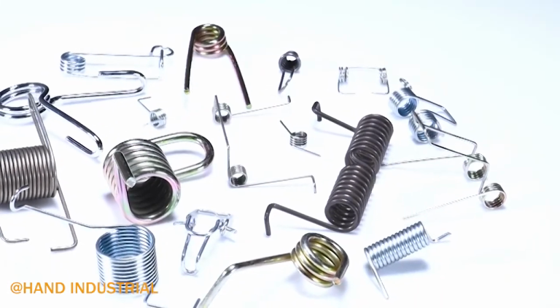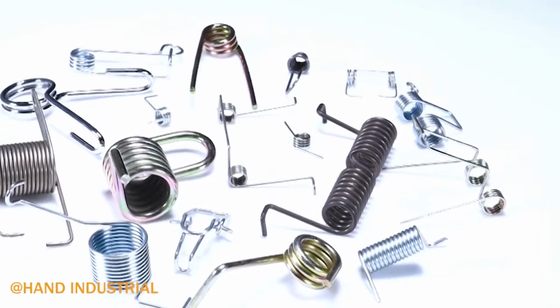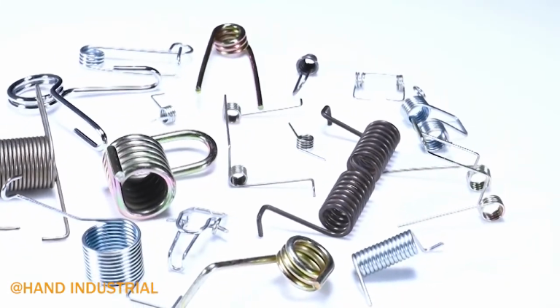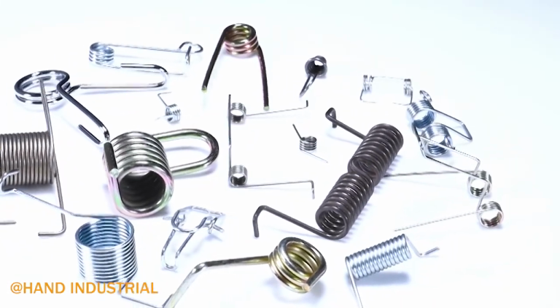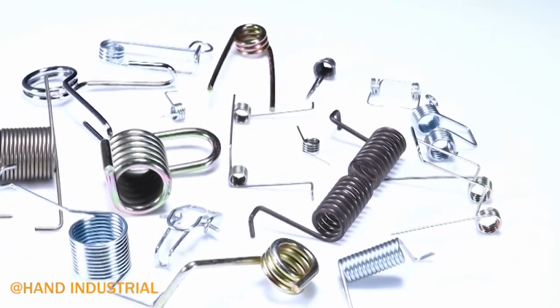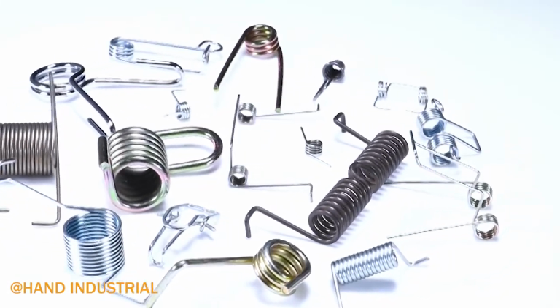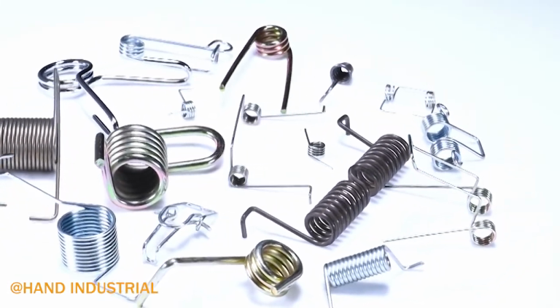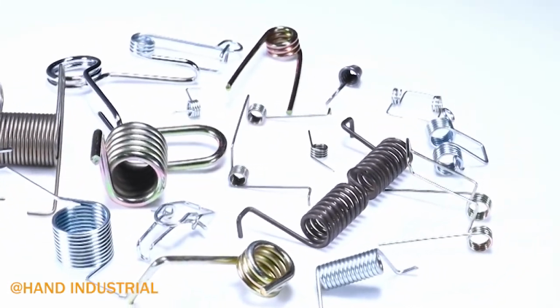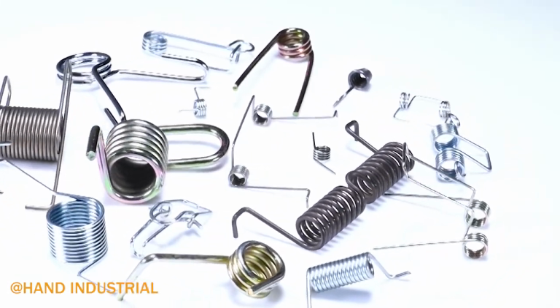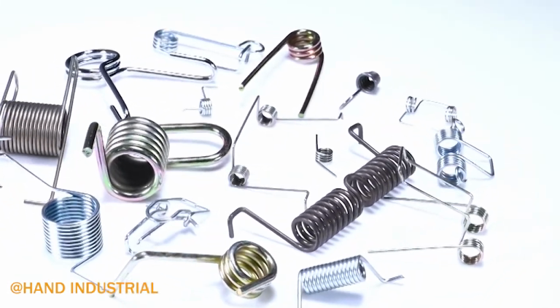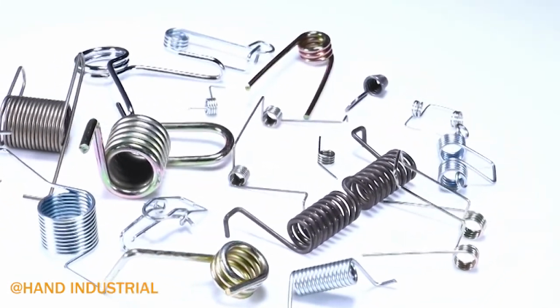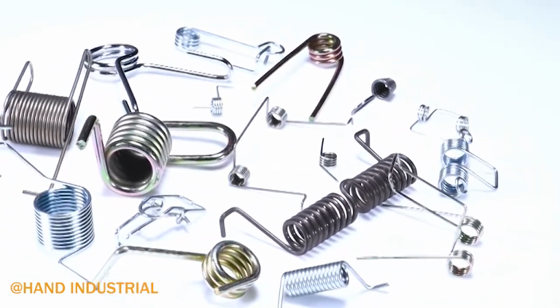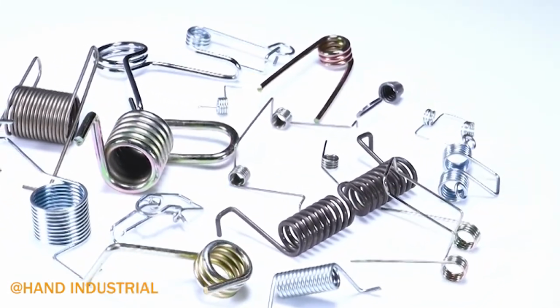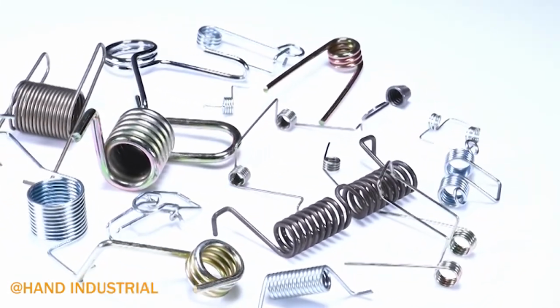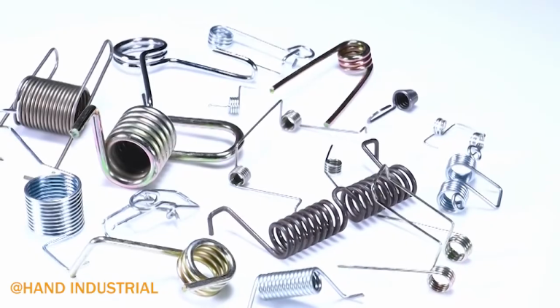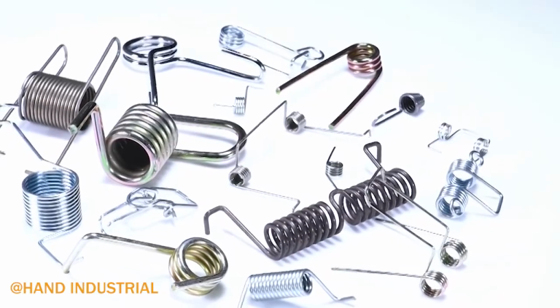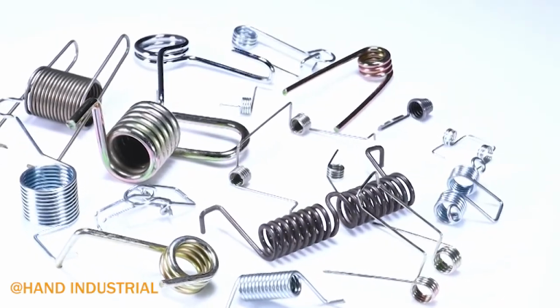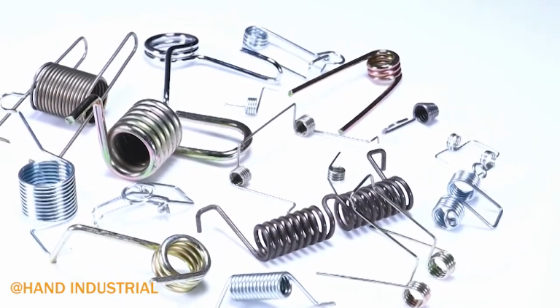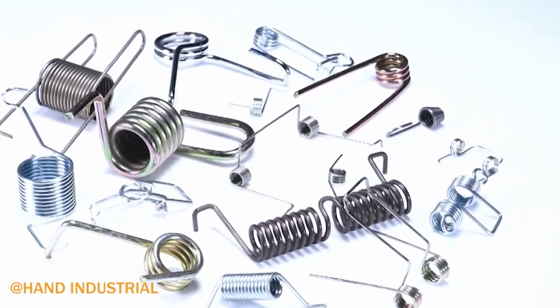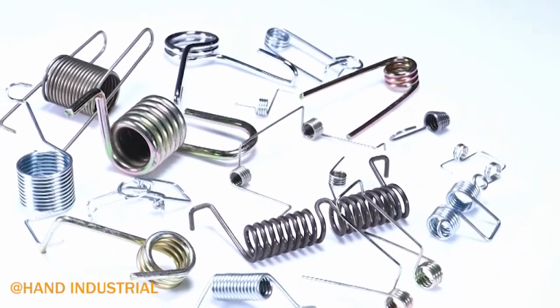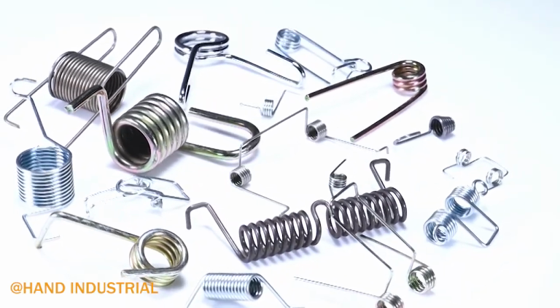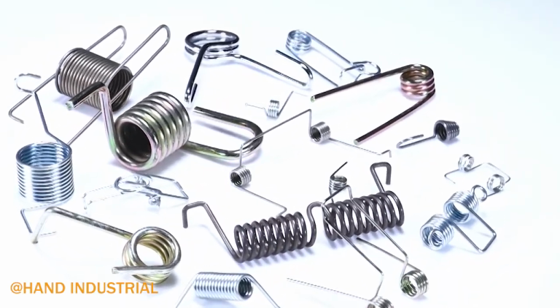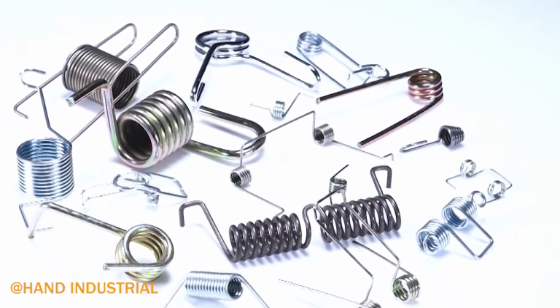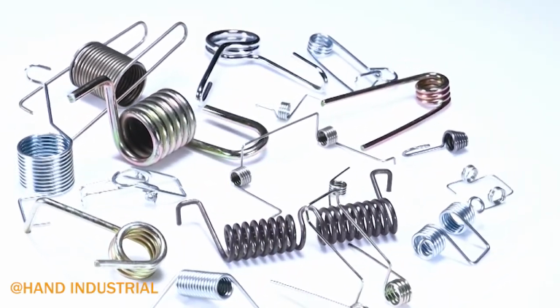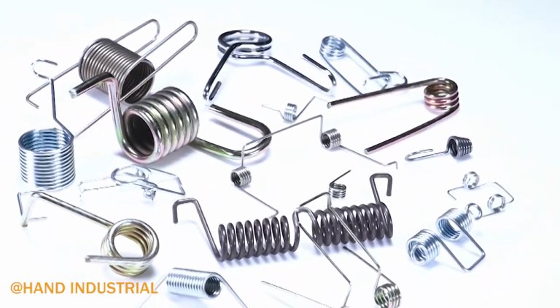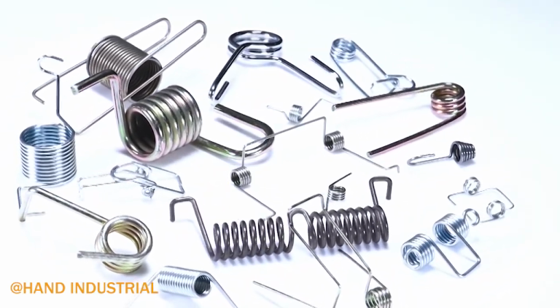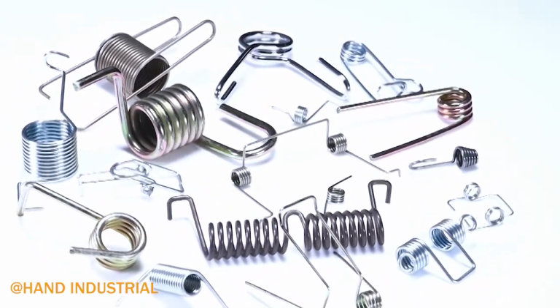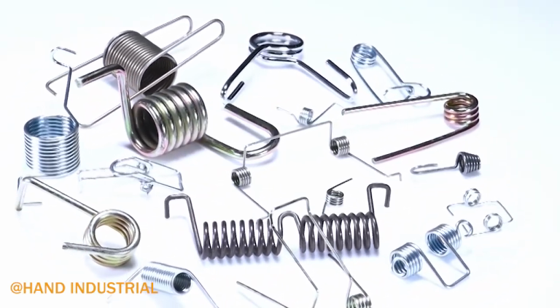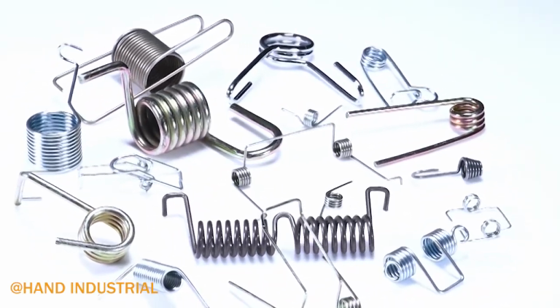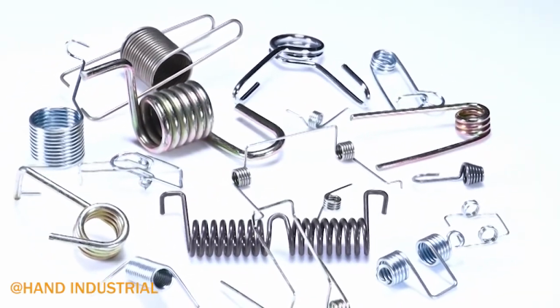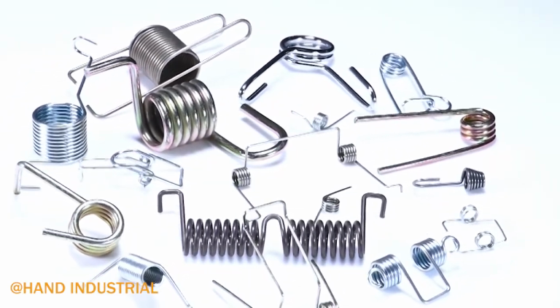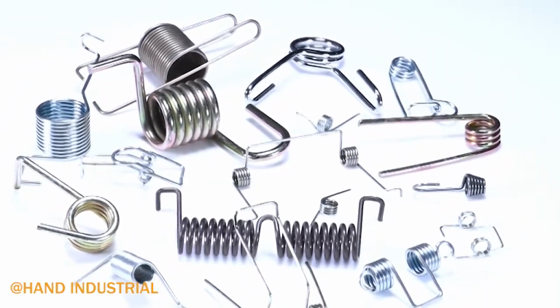Torsion springs can store and release angular energy by deflecting the legs around the body's central axis.